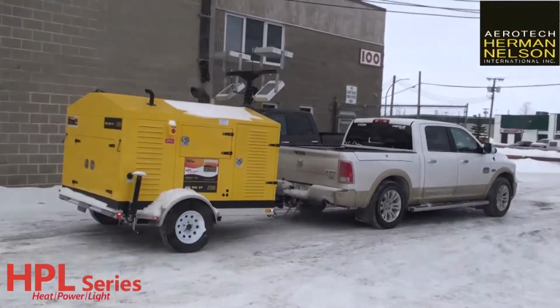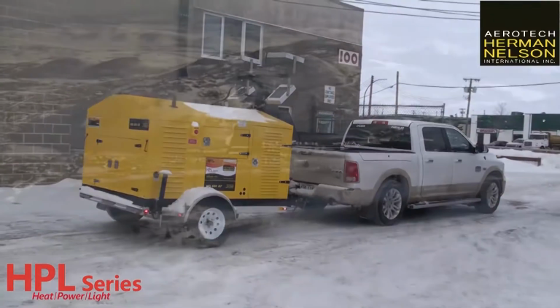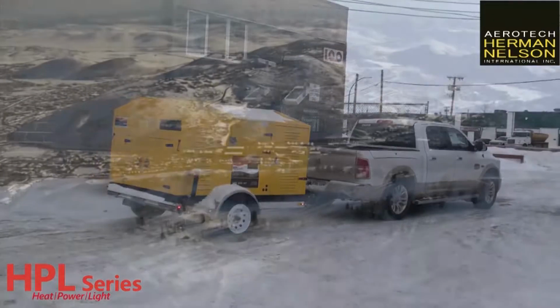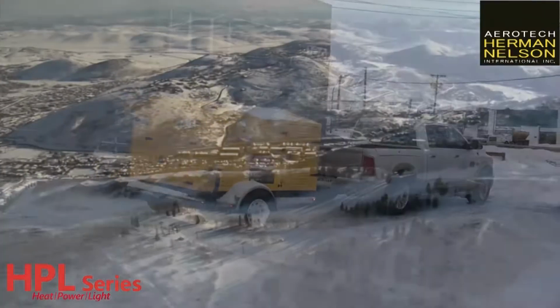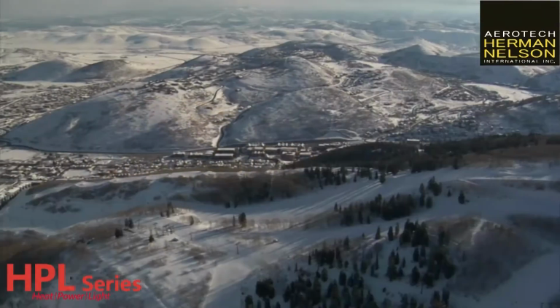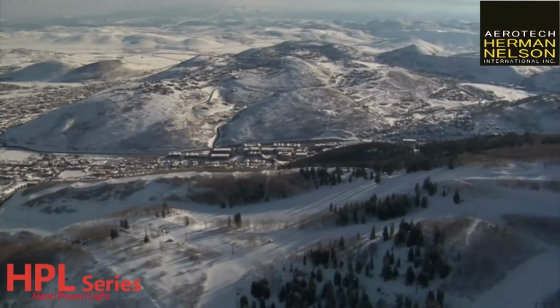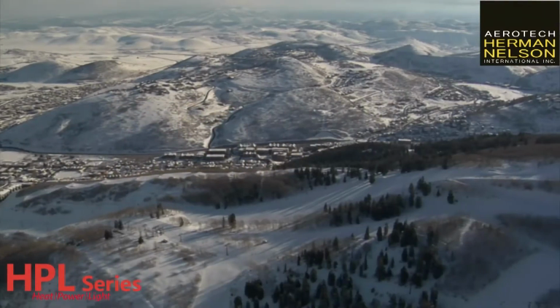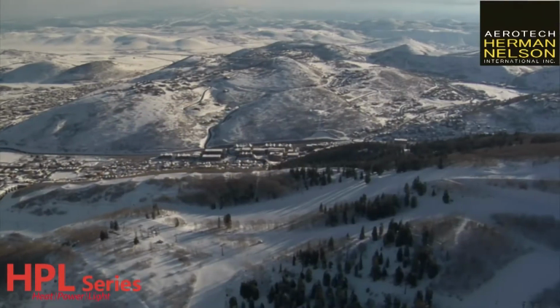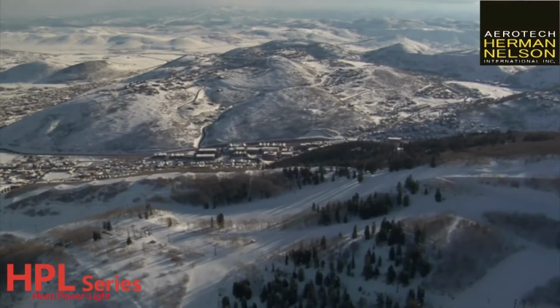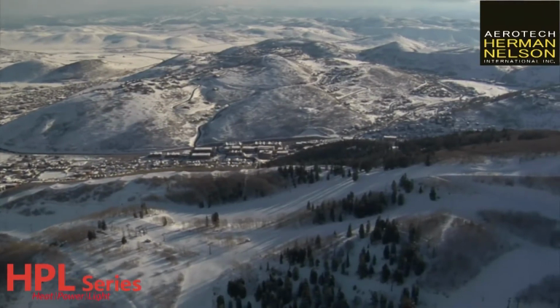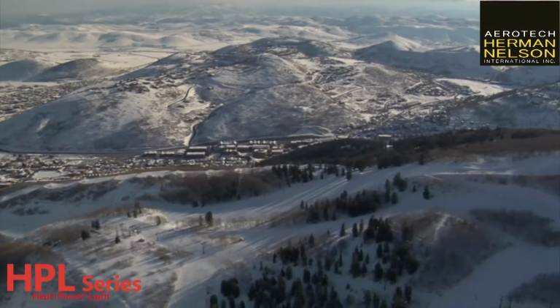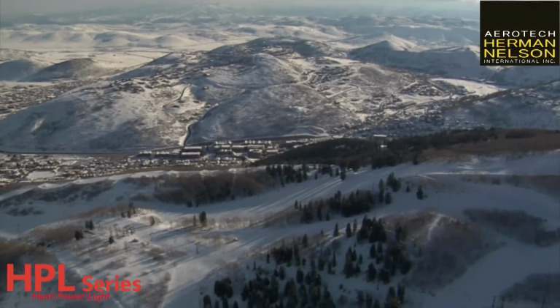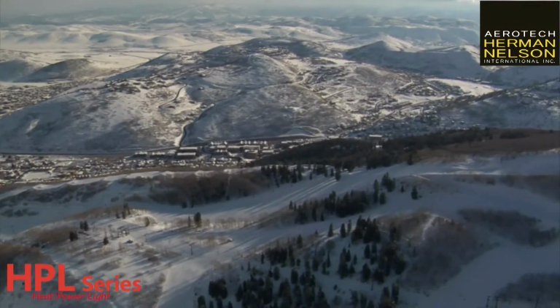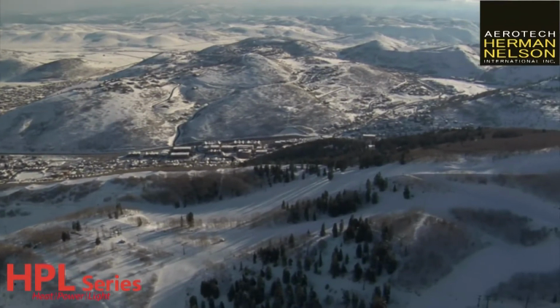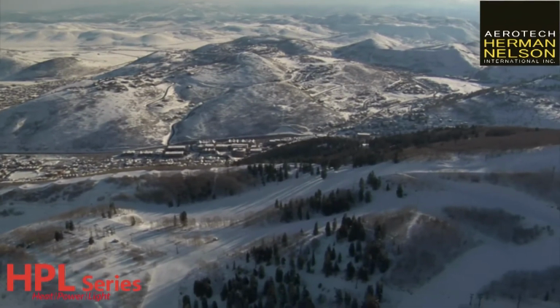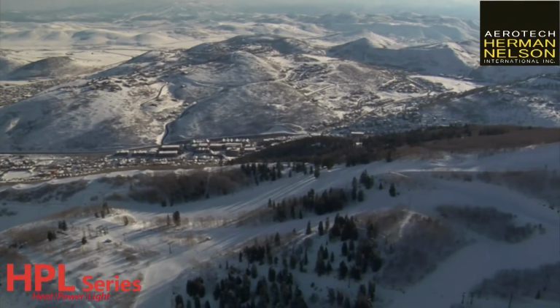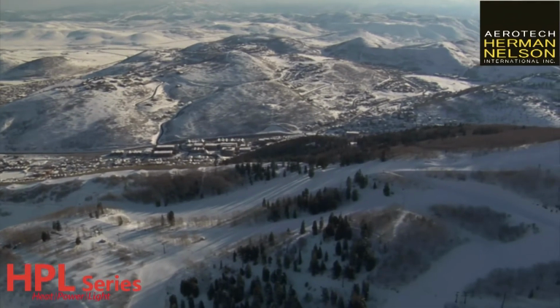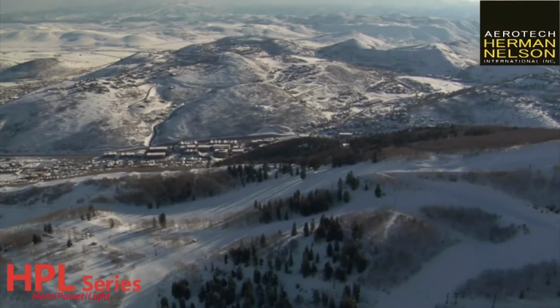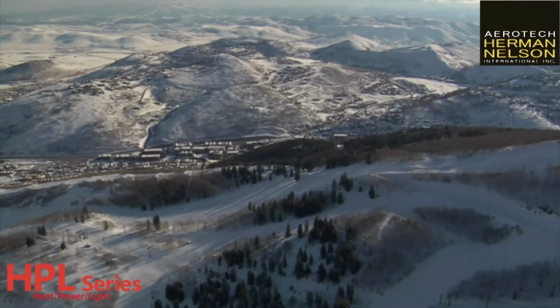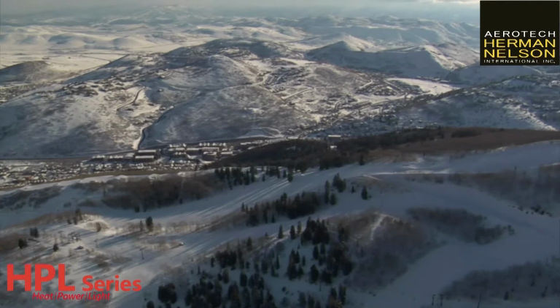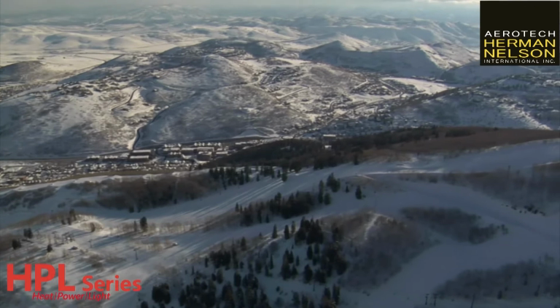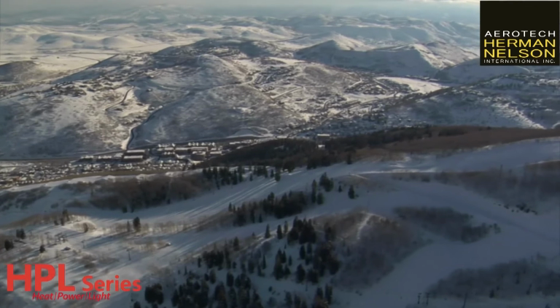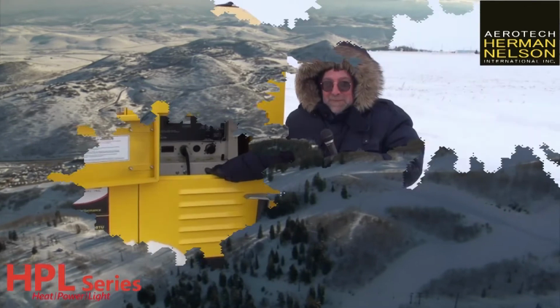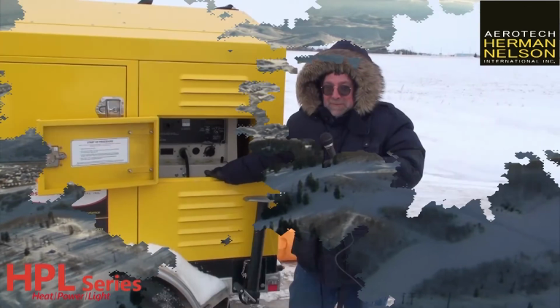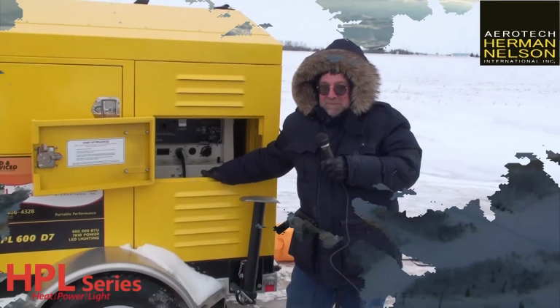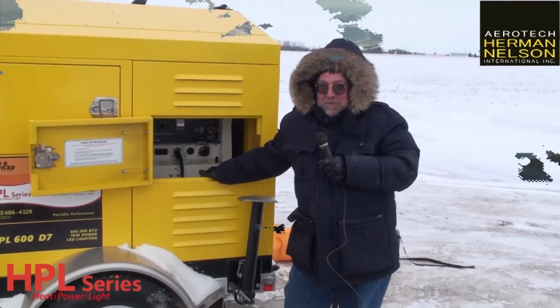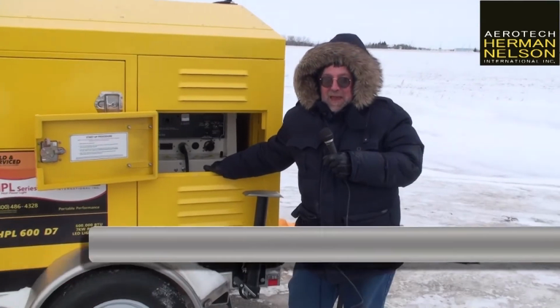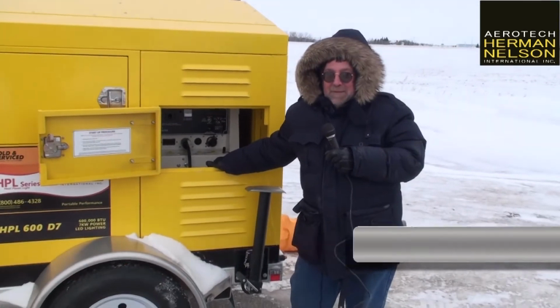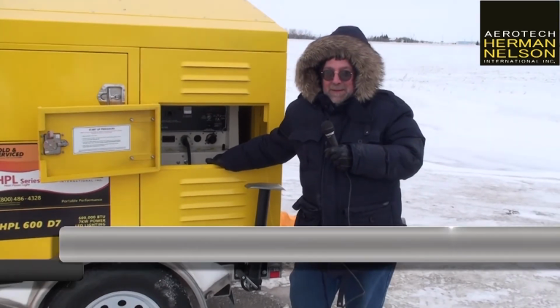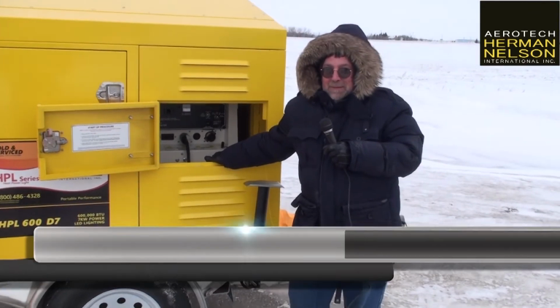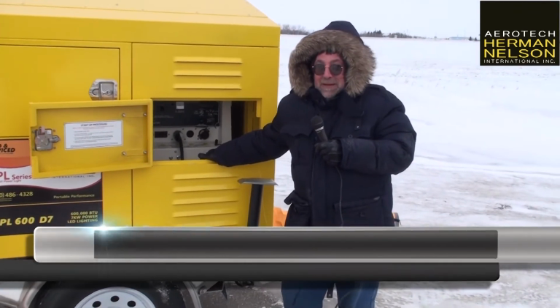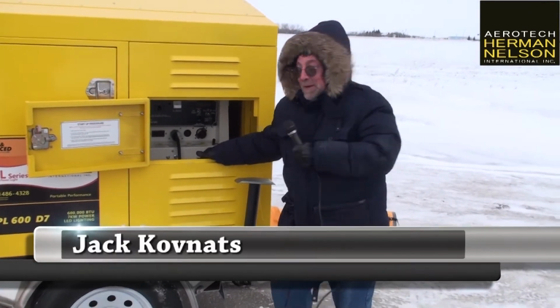There's no light. There's no power. There's just cold, wind, Victor the cameraman, and me.